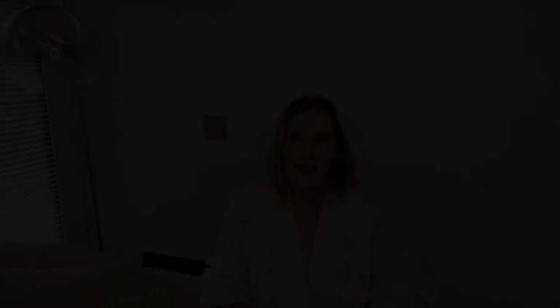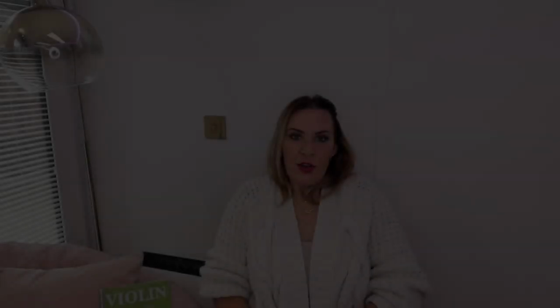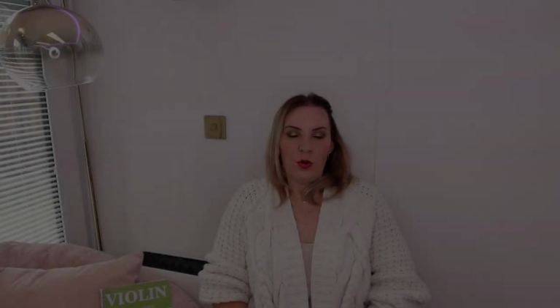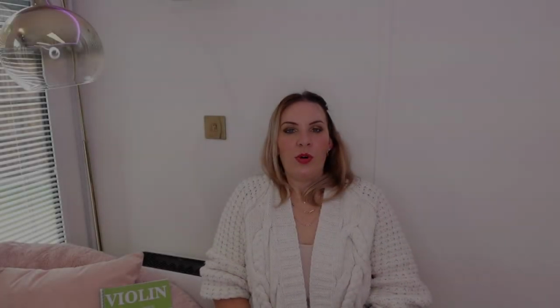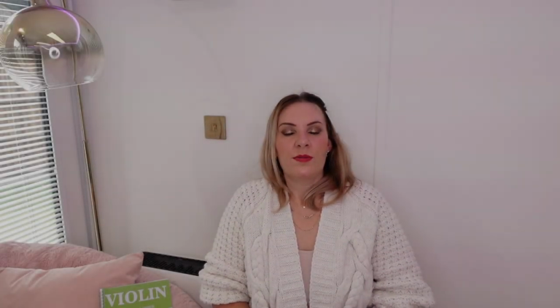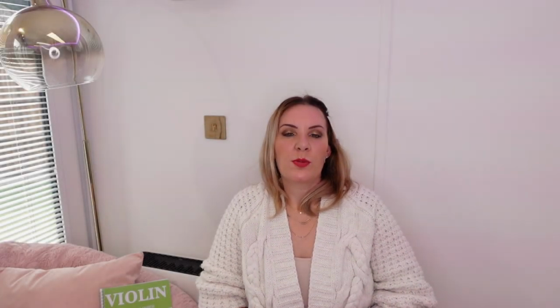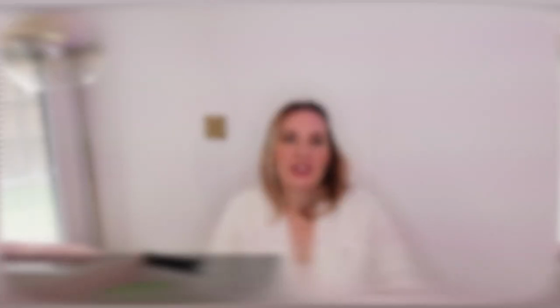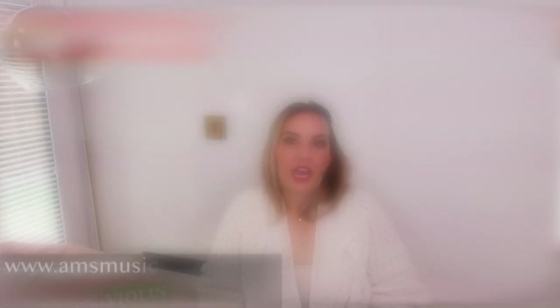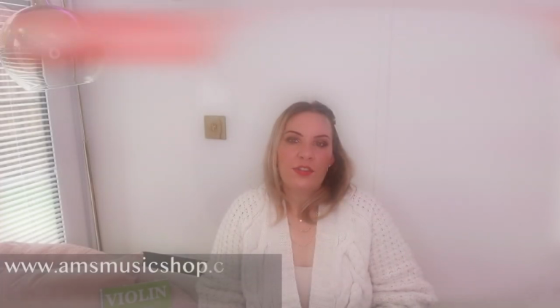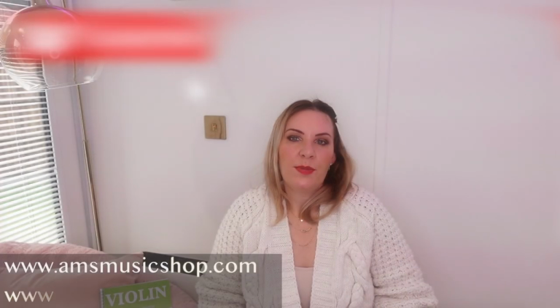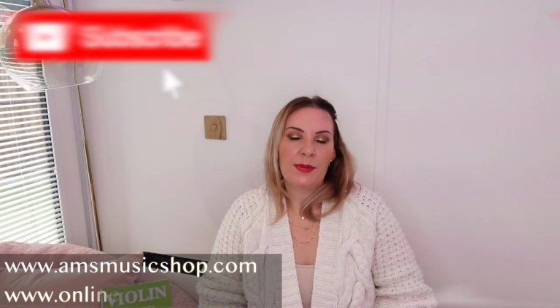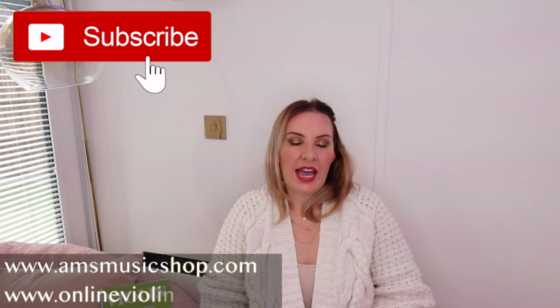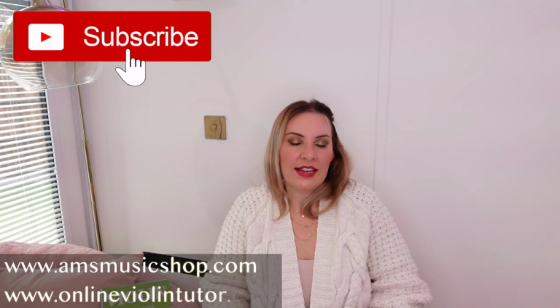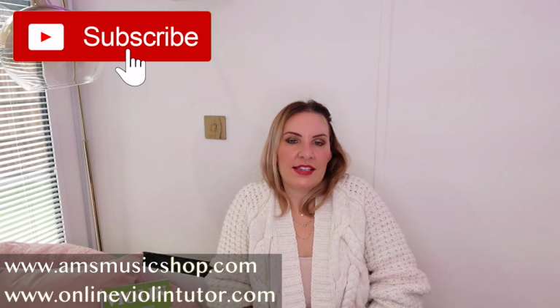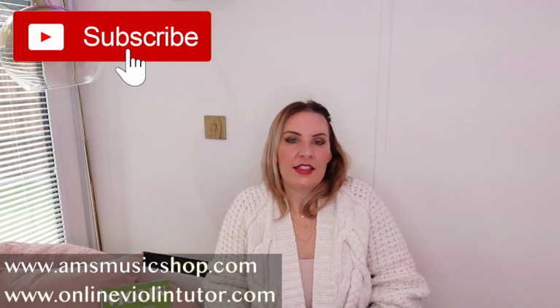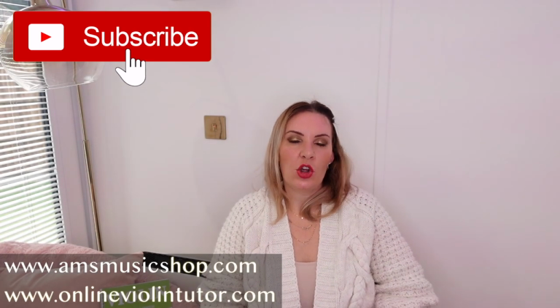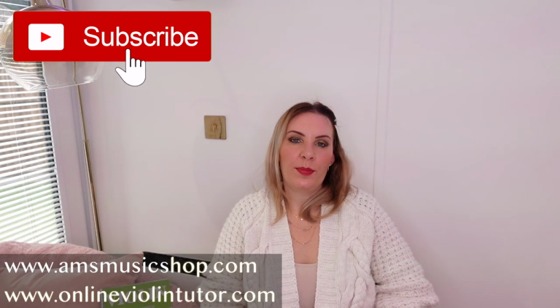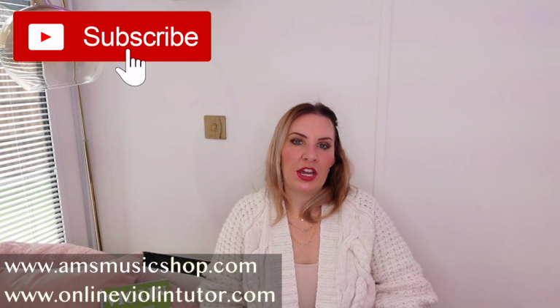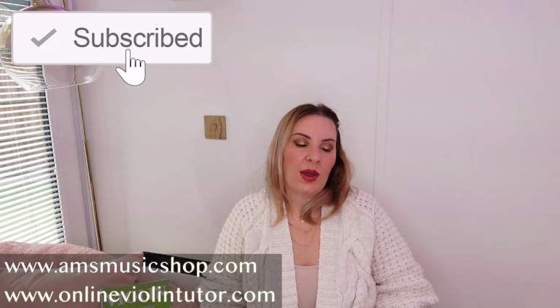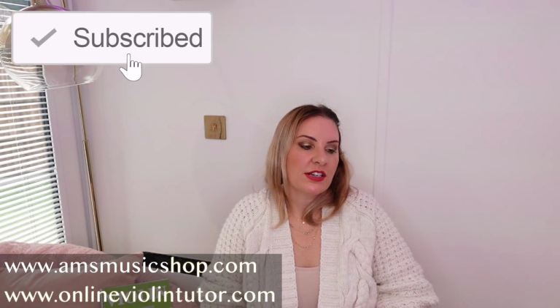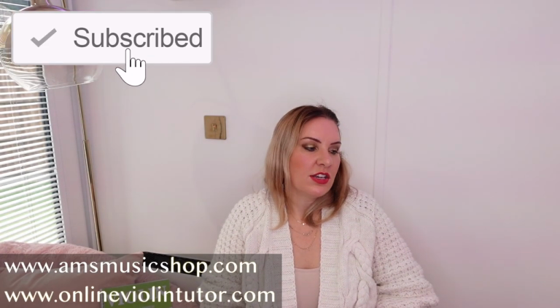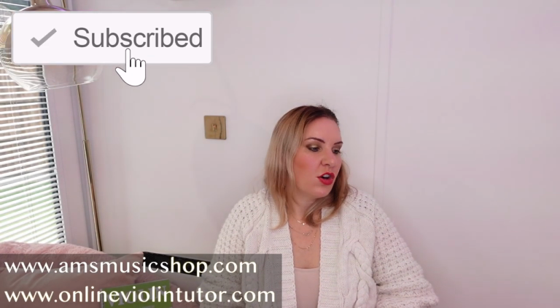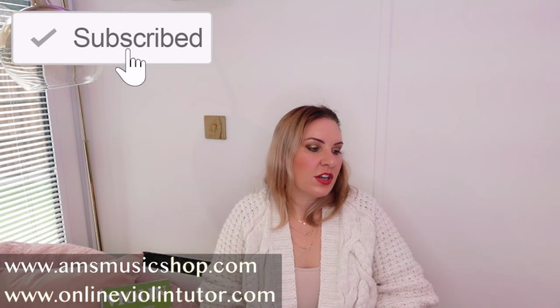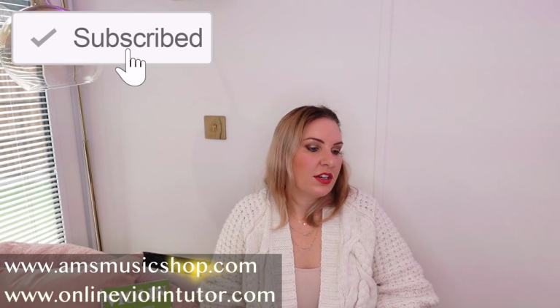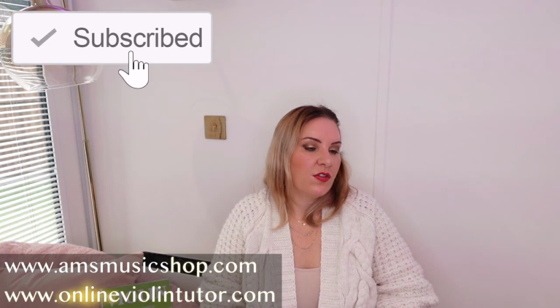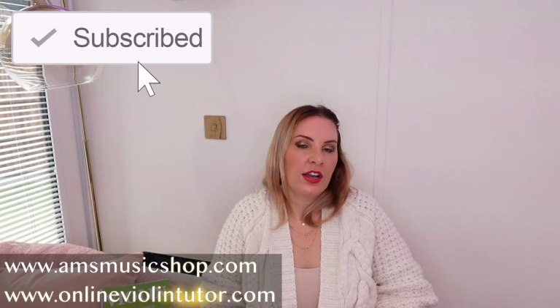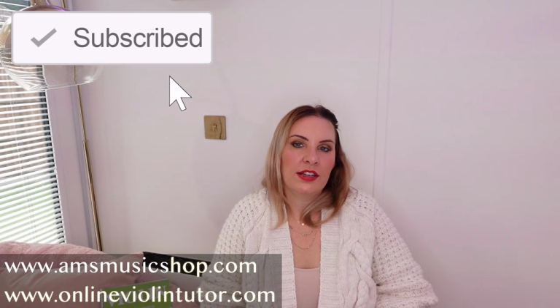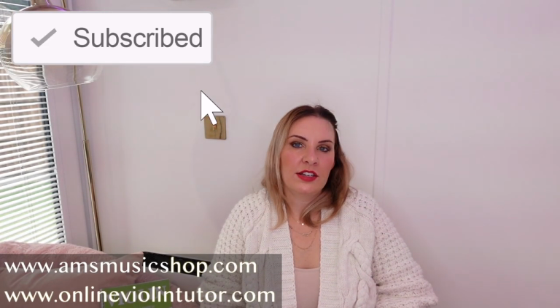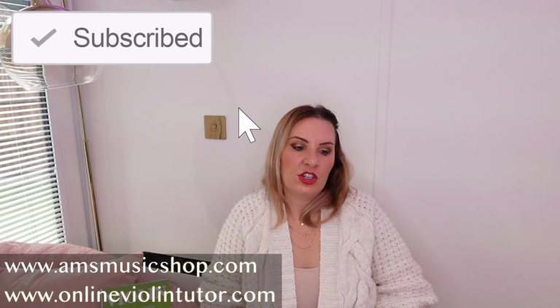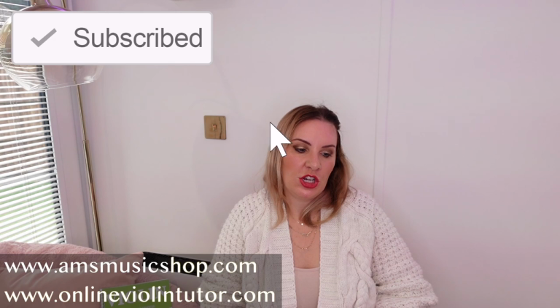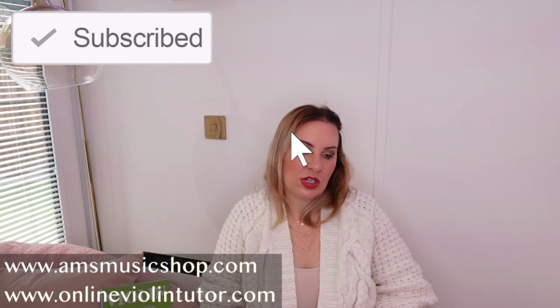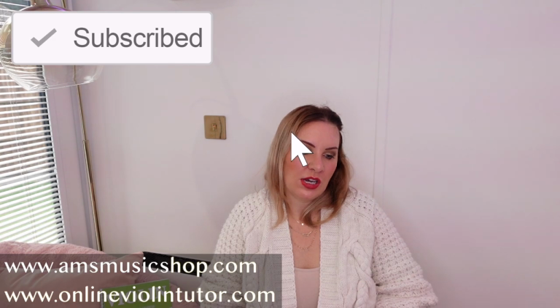Hello everyone and welcome to my channel. My name is Alison, the Online Piano and the Online Violin Tutor.